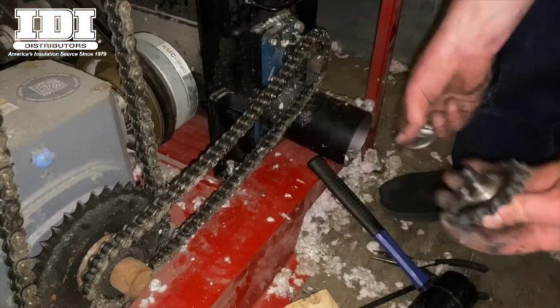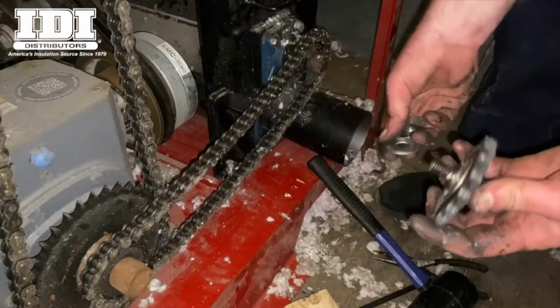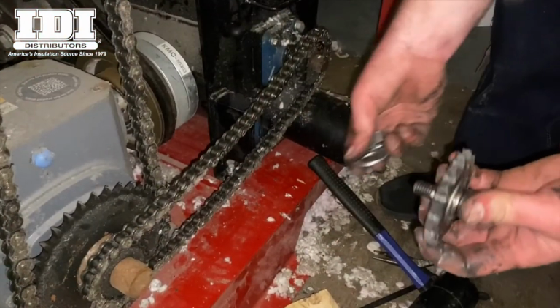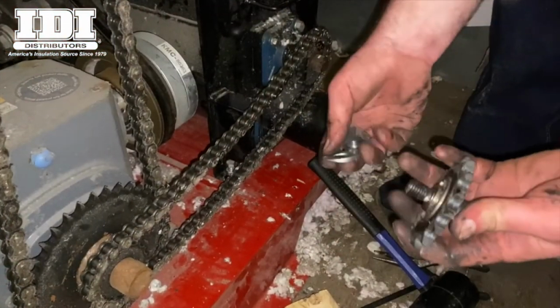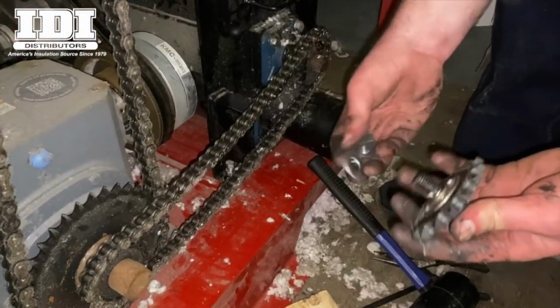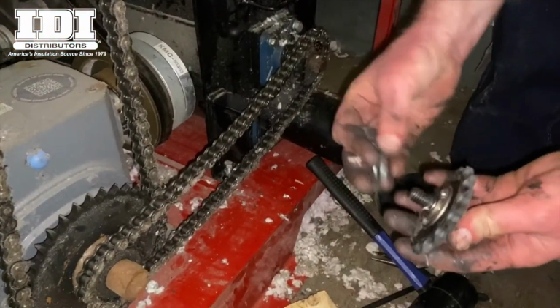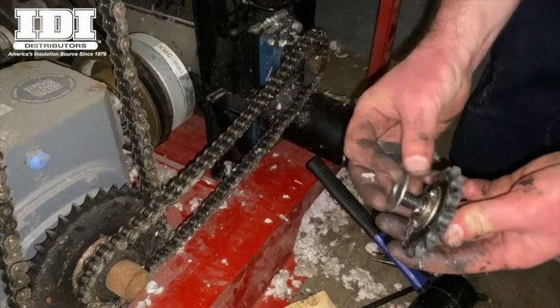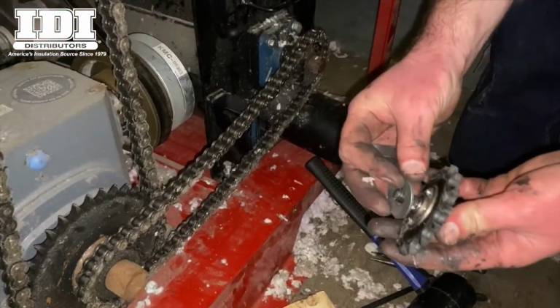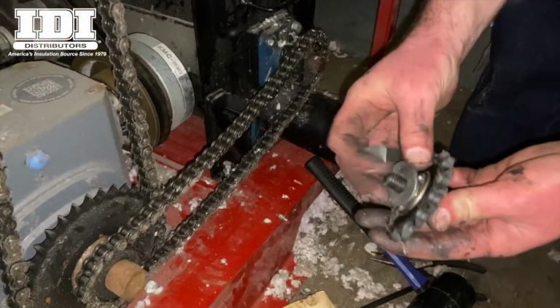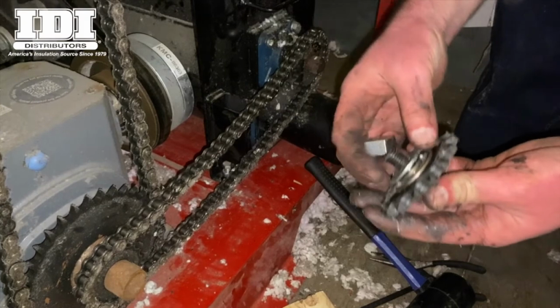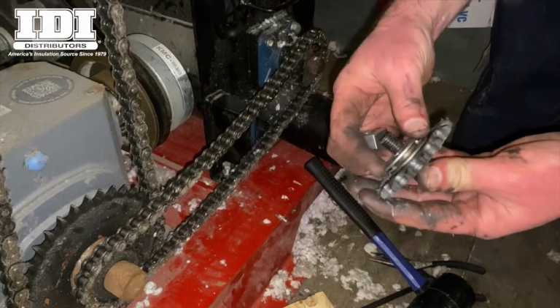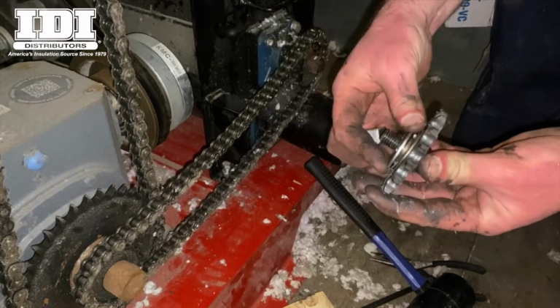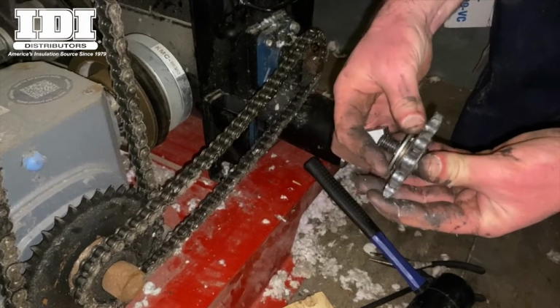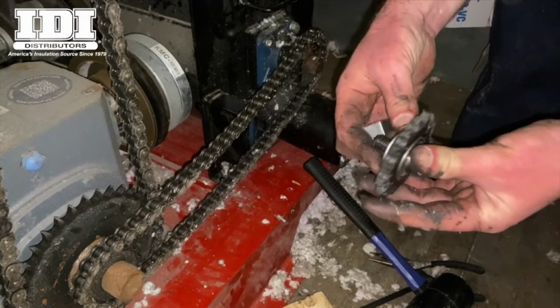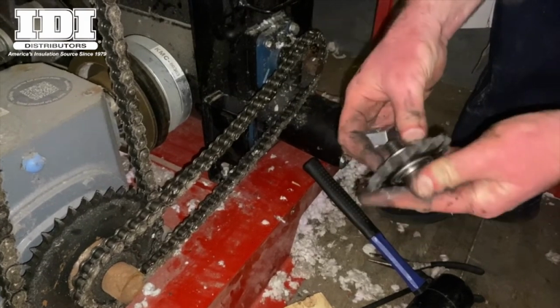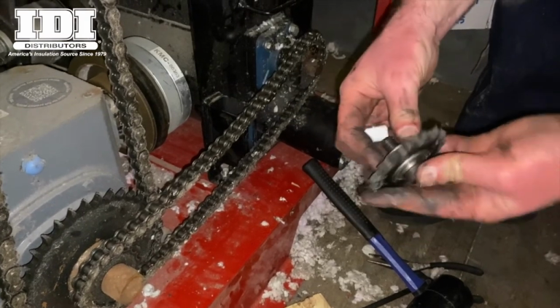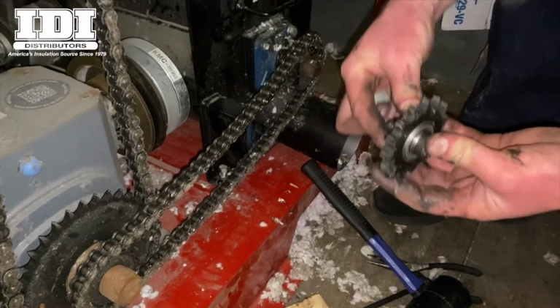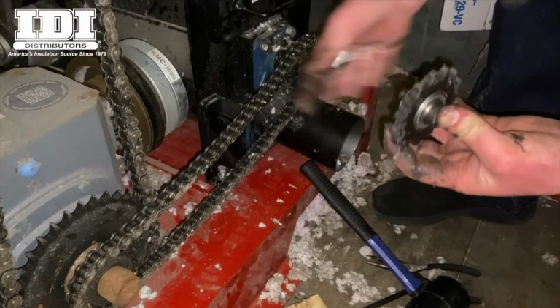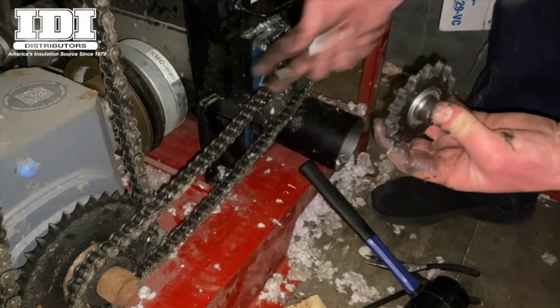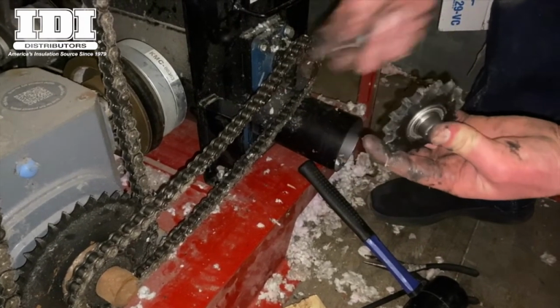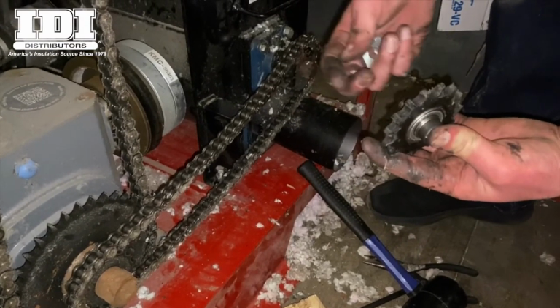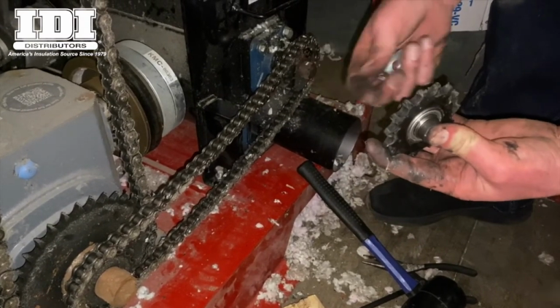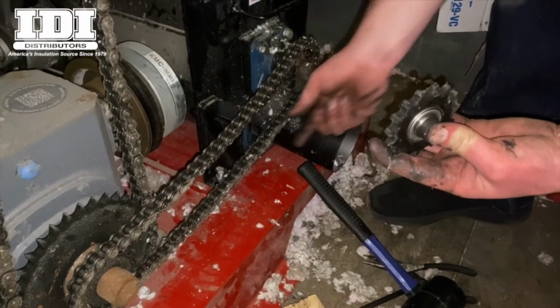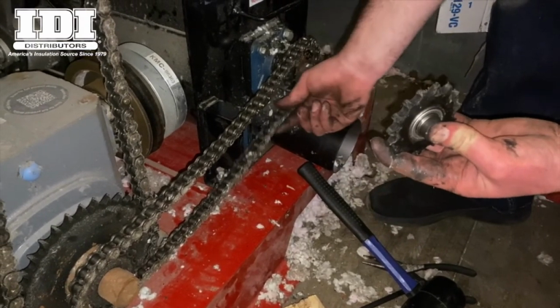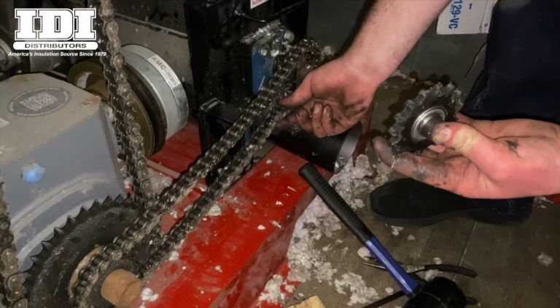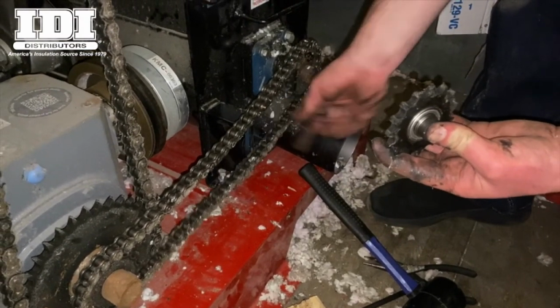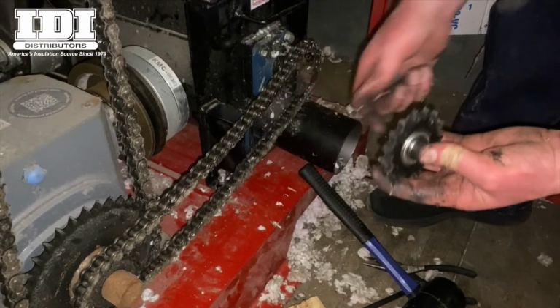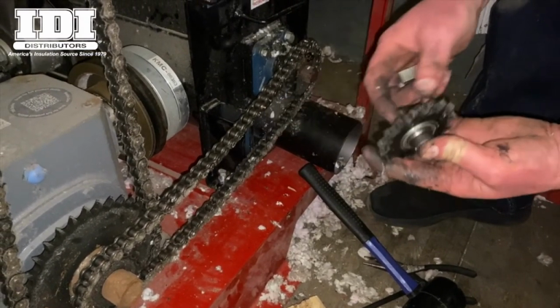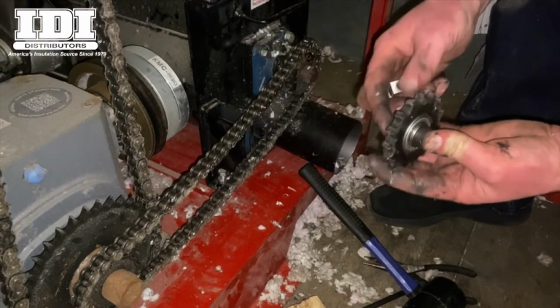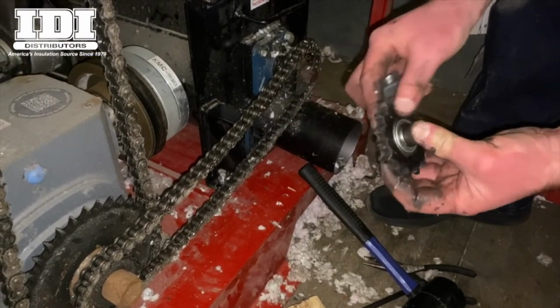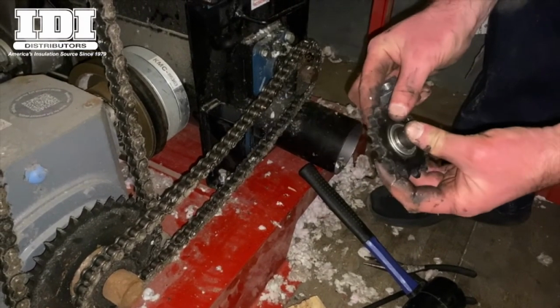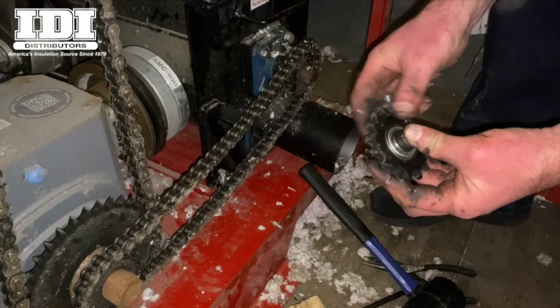When putting your sprocket back on, make sure to put this washer in place — it aligns the sprocket with the other sprockets to make sure they don't wear prematurely.